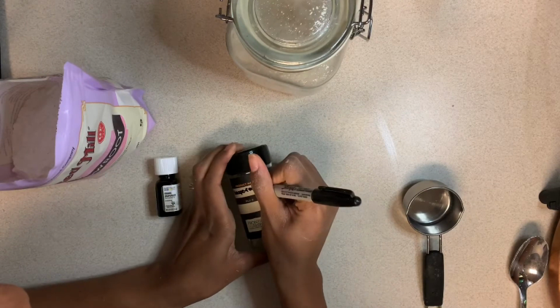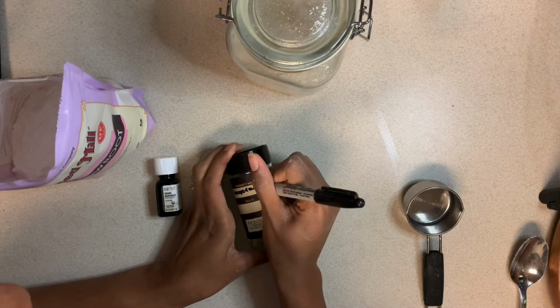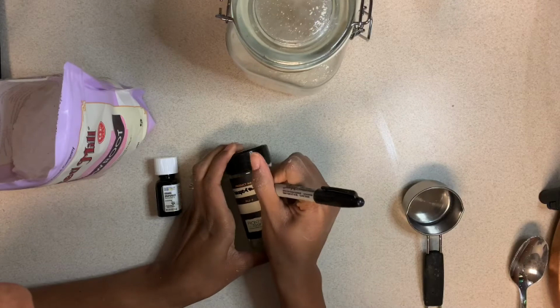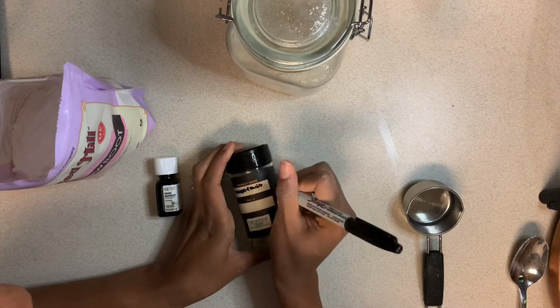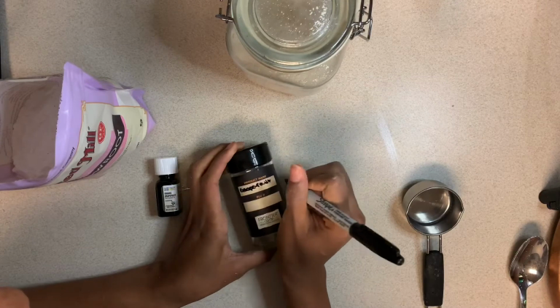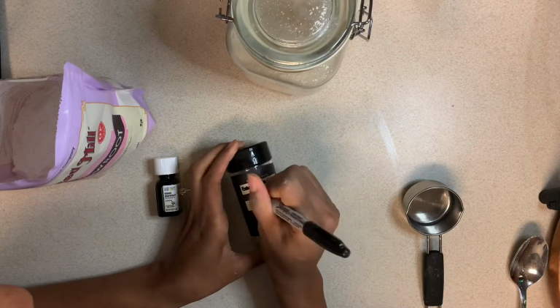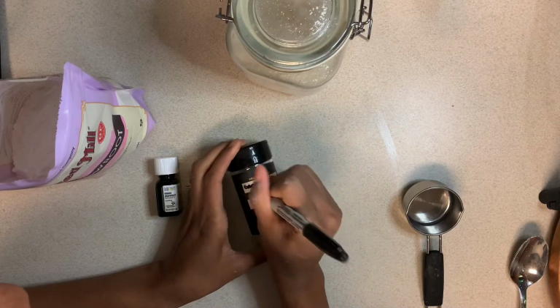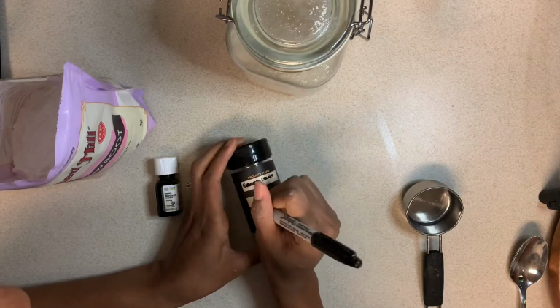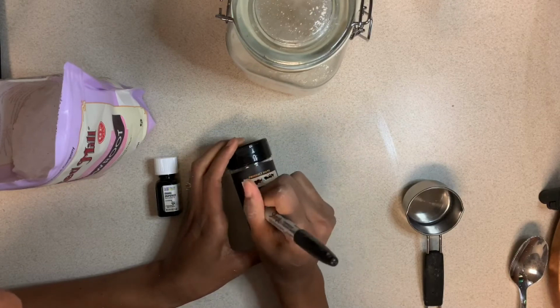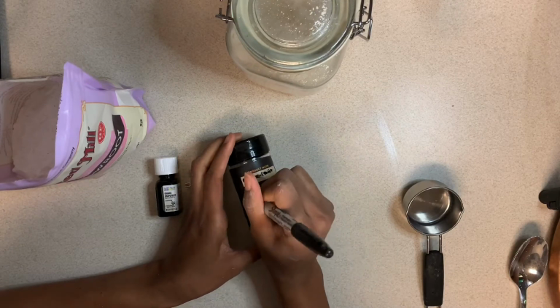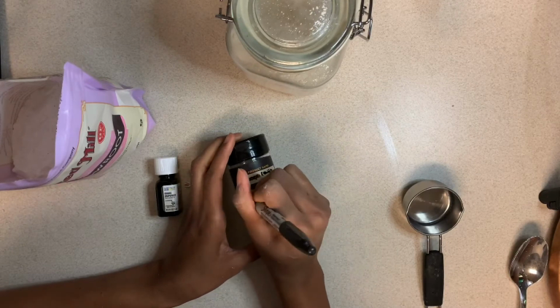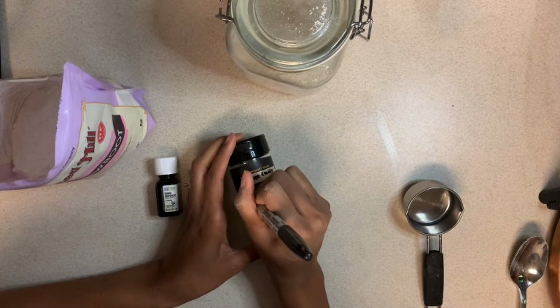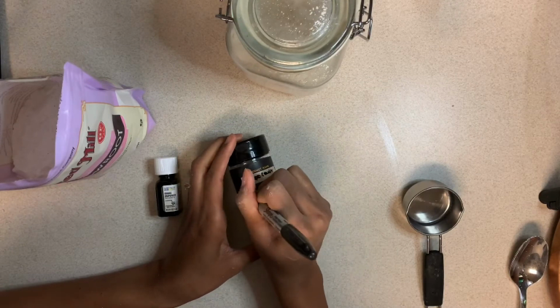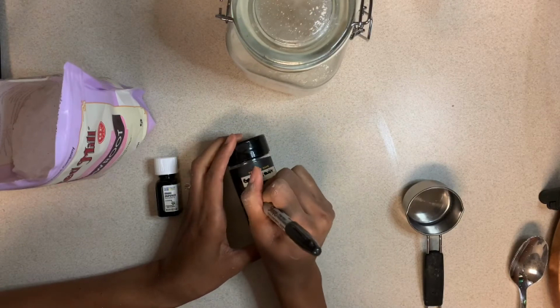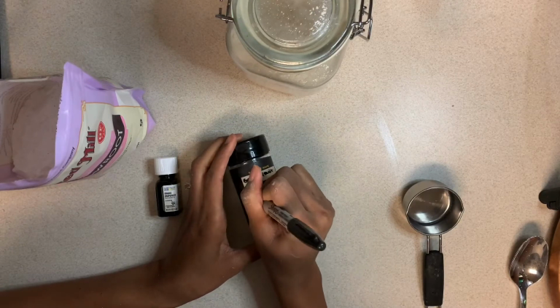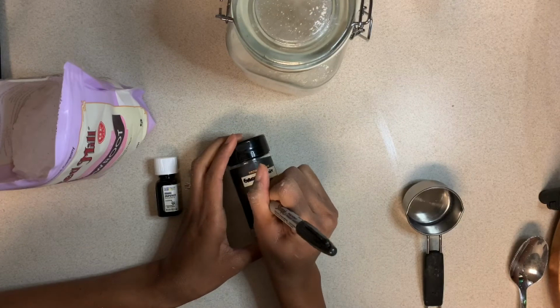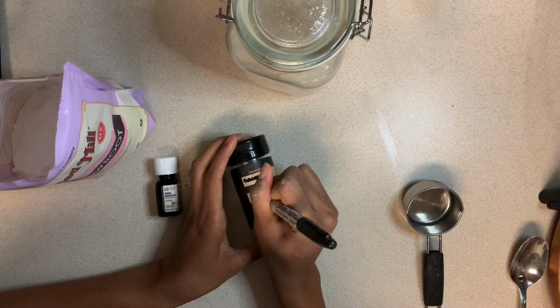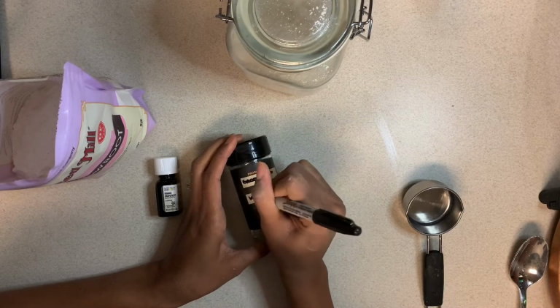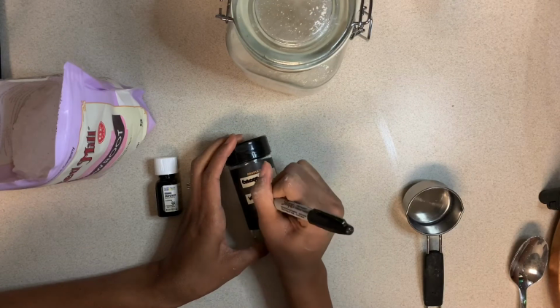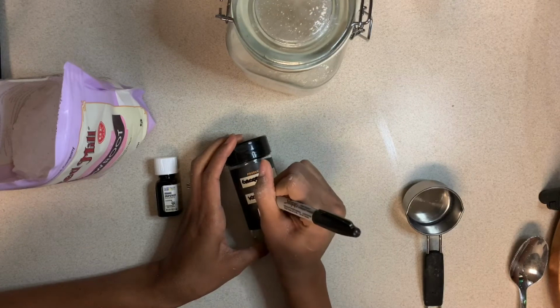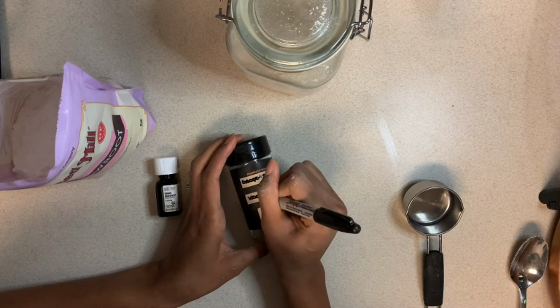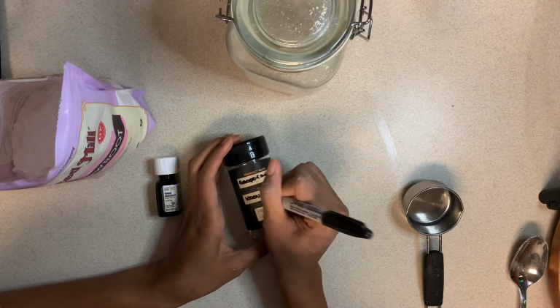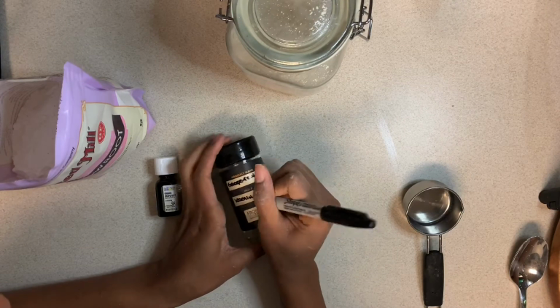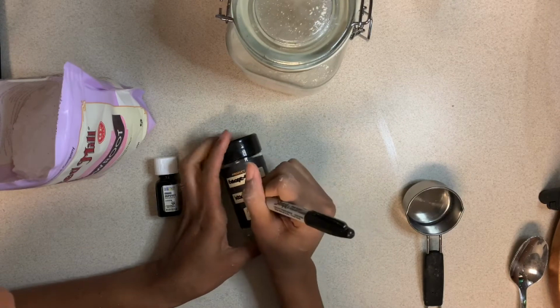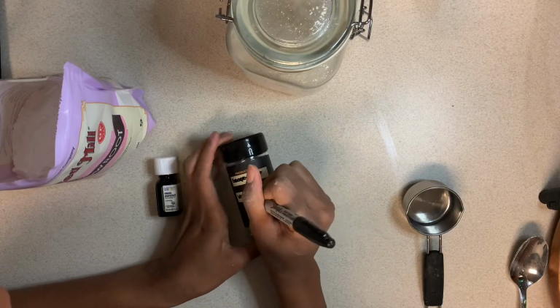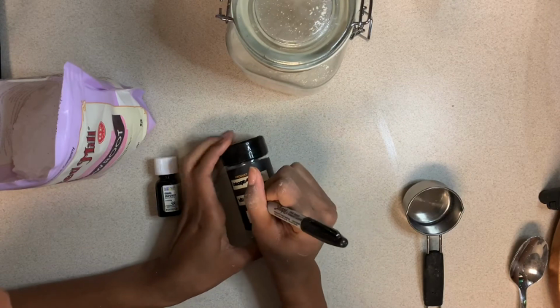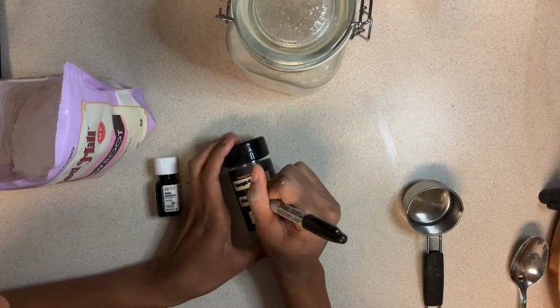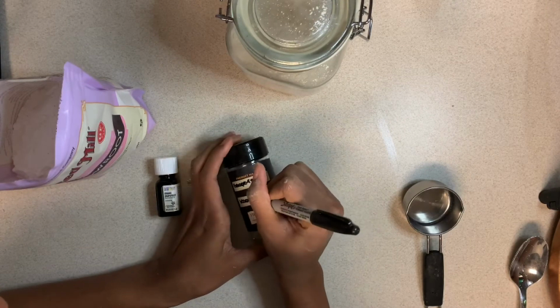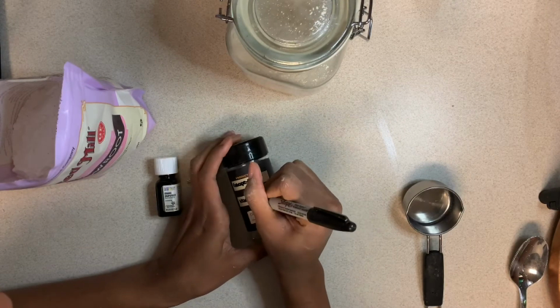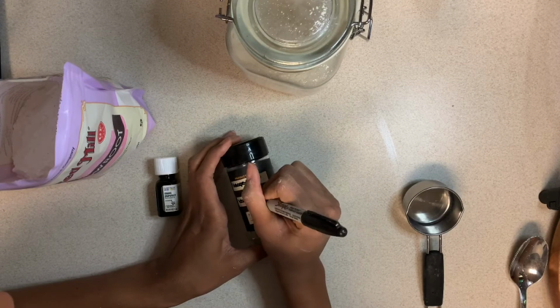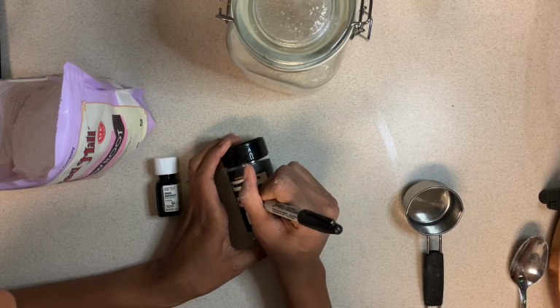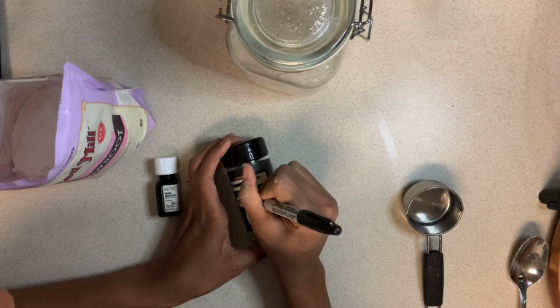The next powder that I'm making is grapefruit, and this one smells so fresh and clean. The ingredients I used were arrowroot powder and kaolin clay.